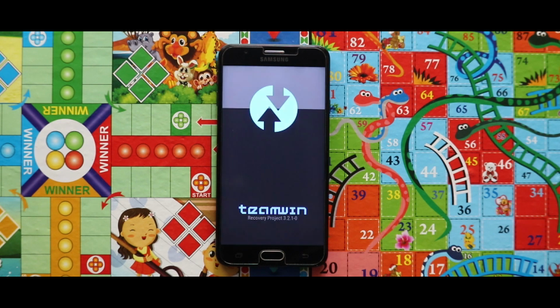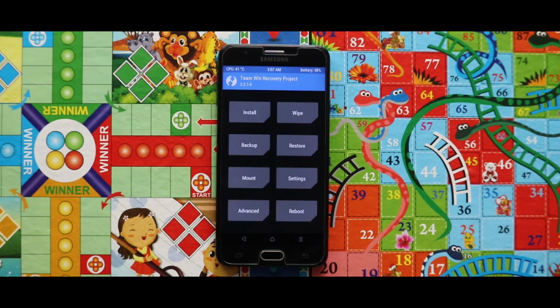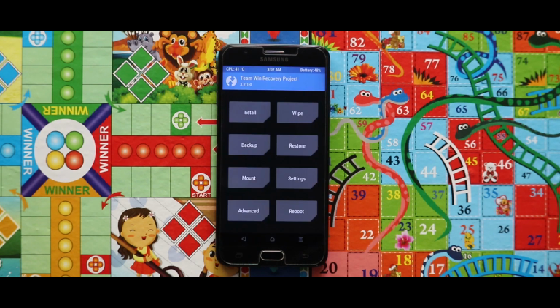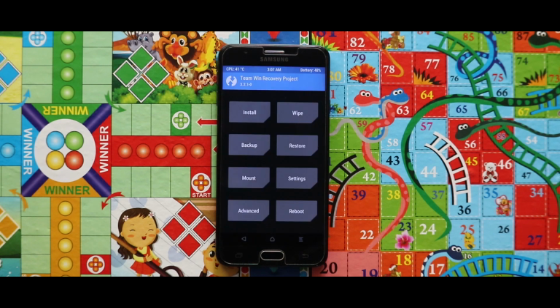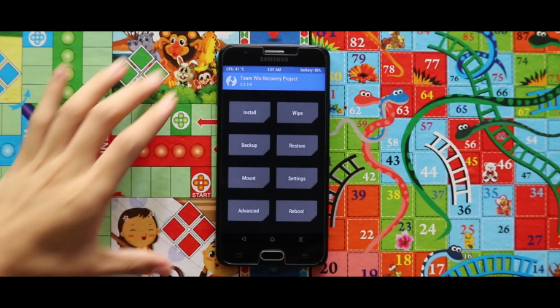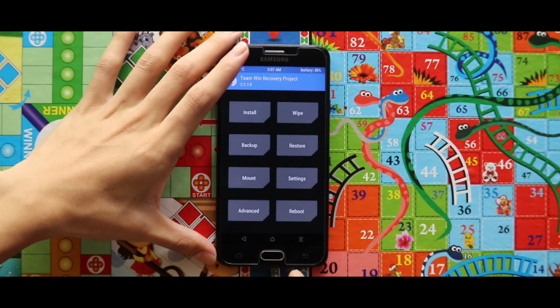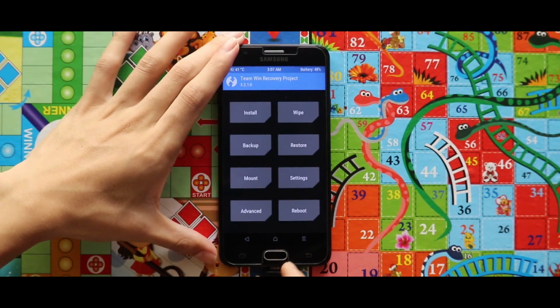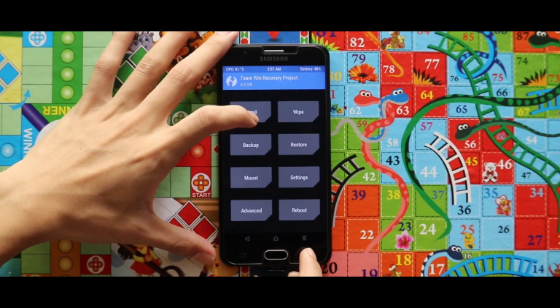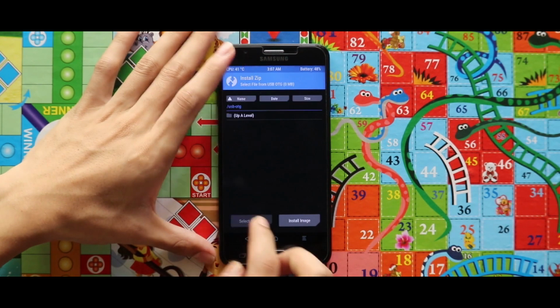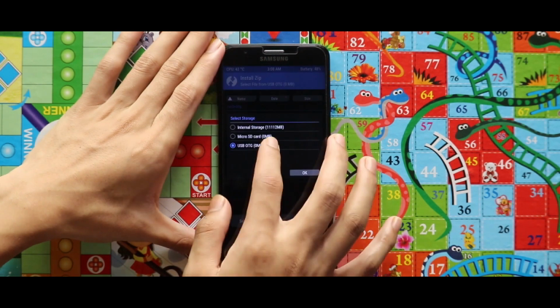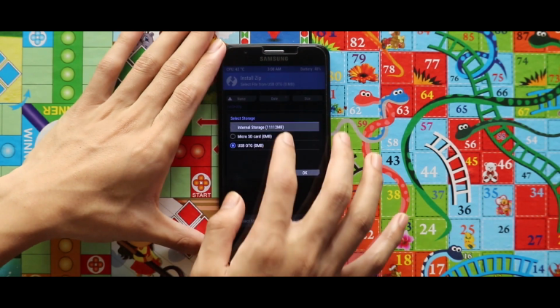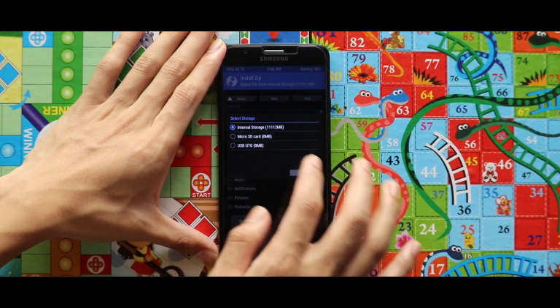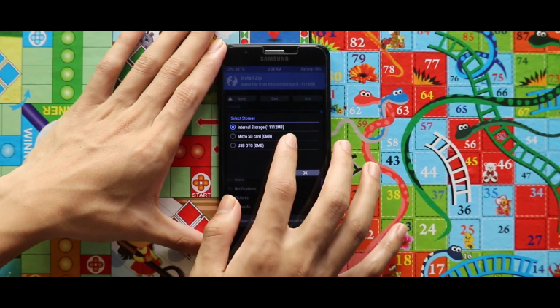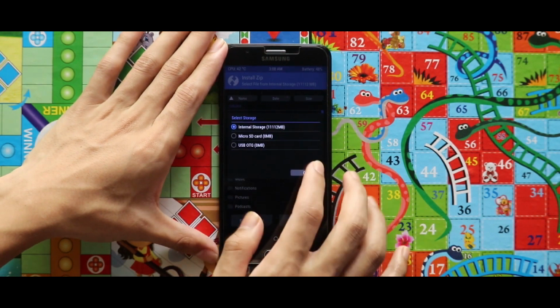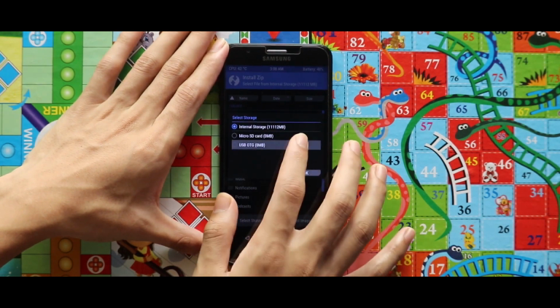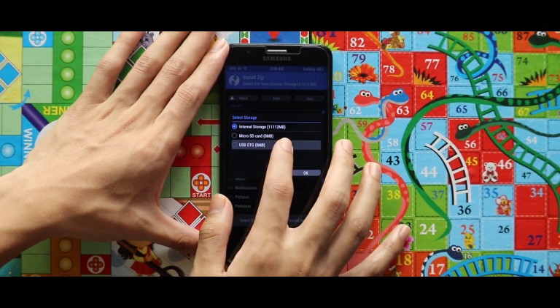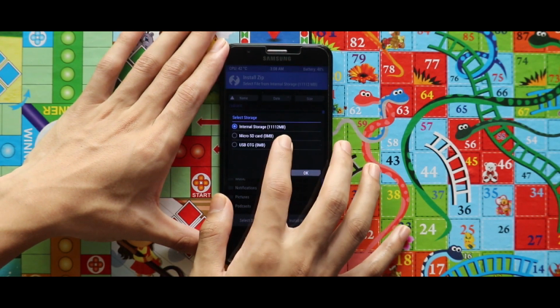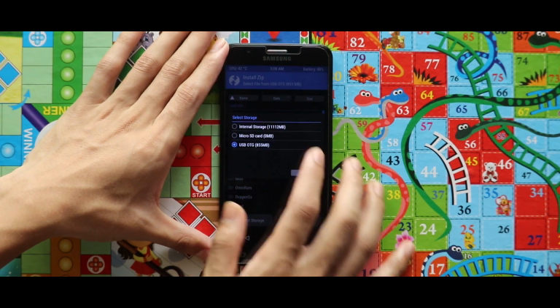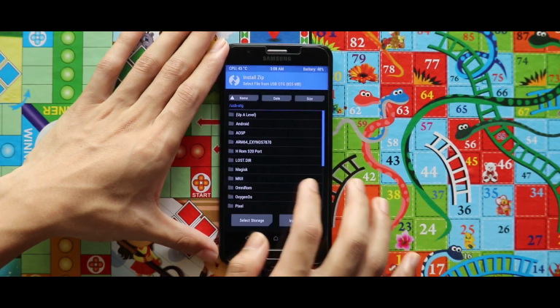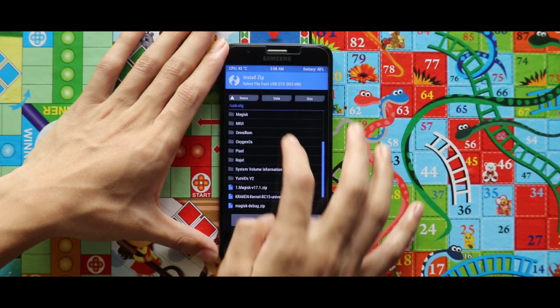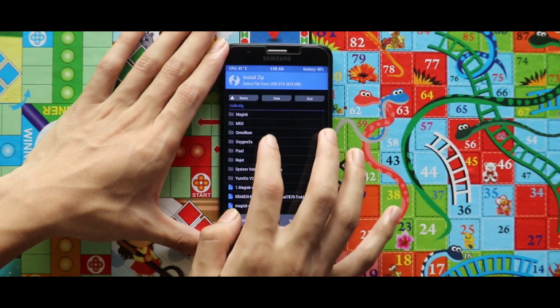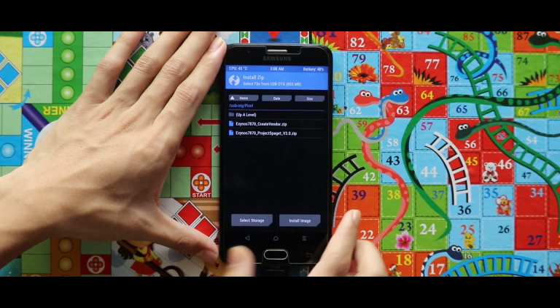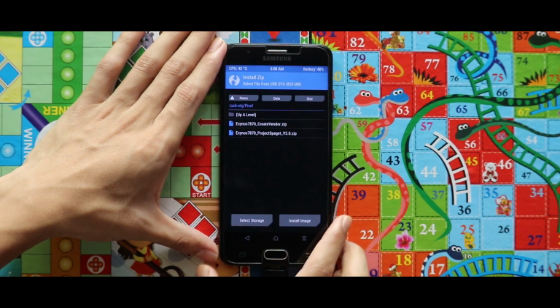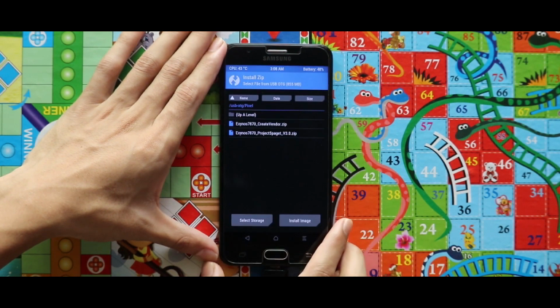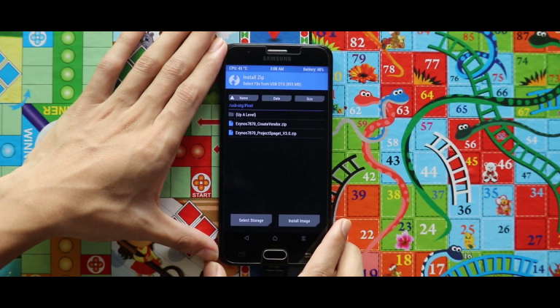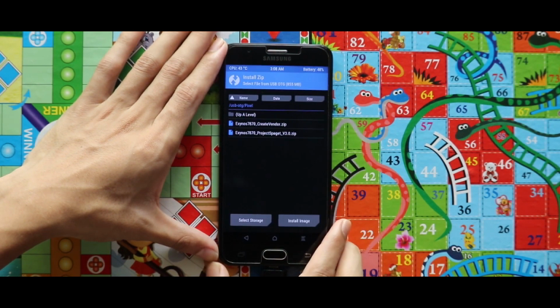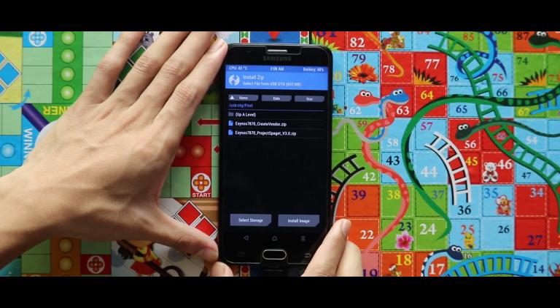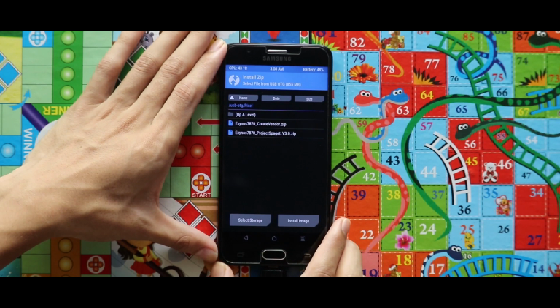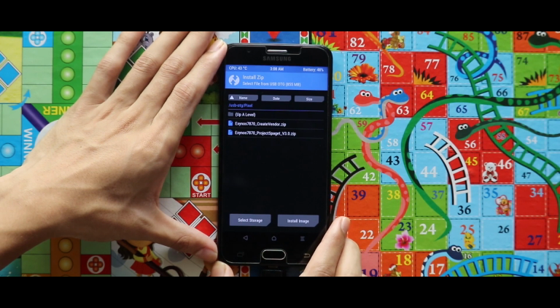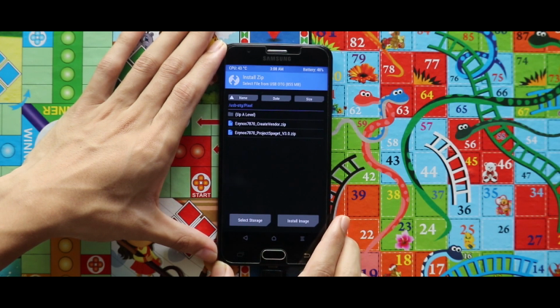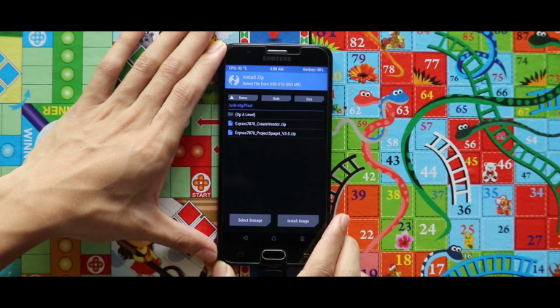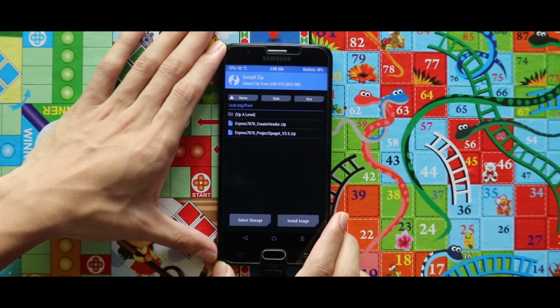Now just go to Install again and flash the project spaget zip file.